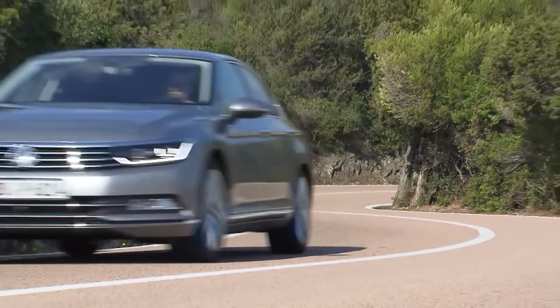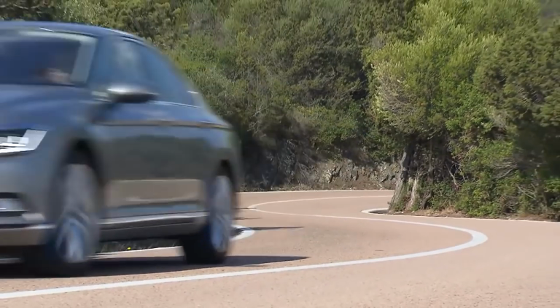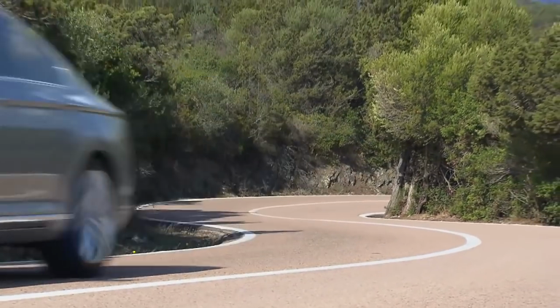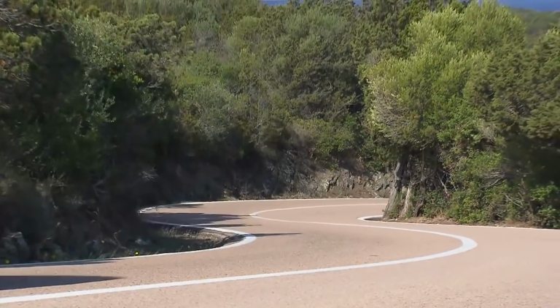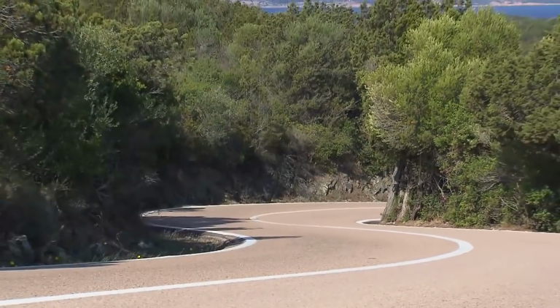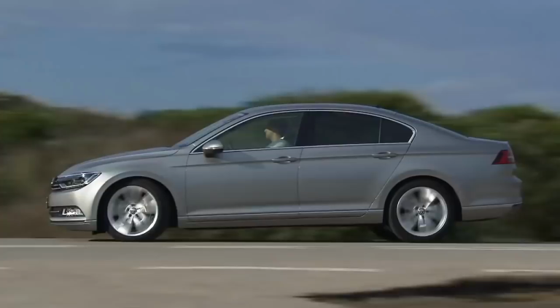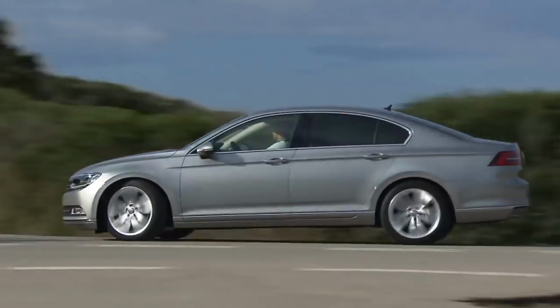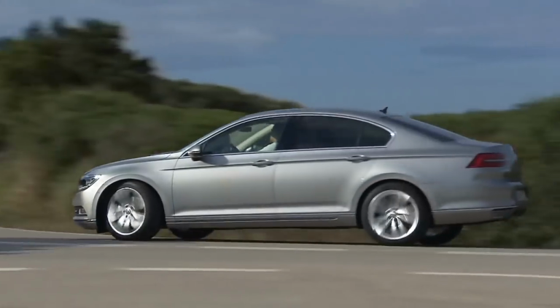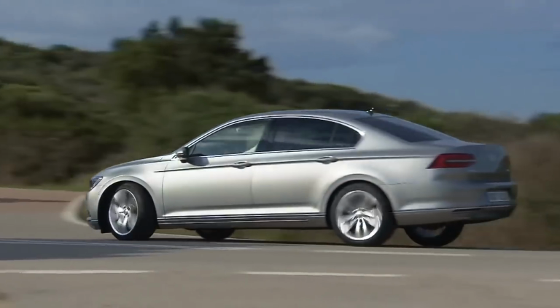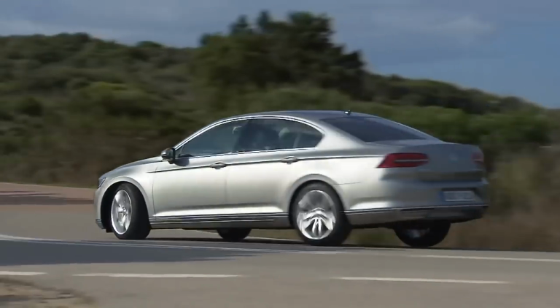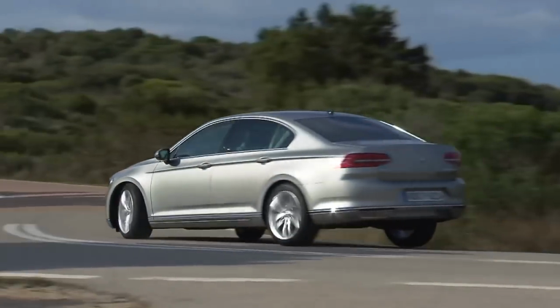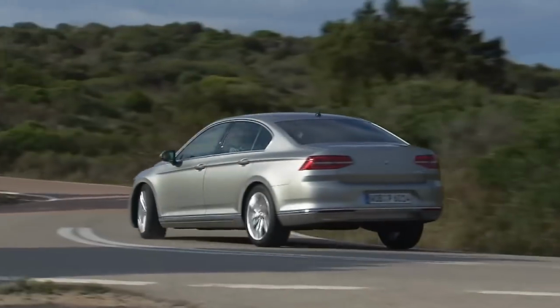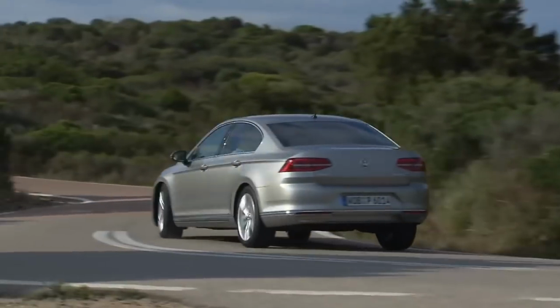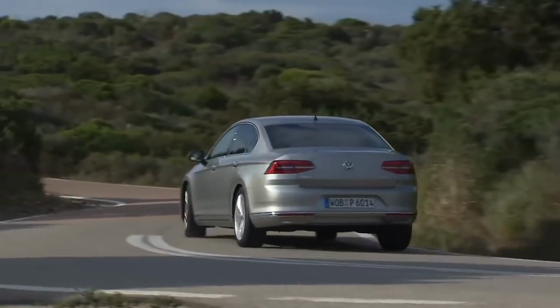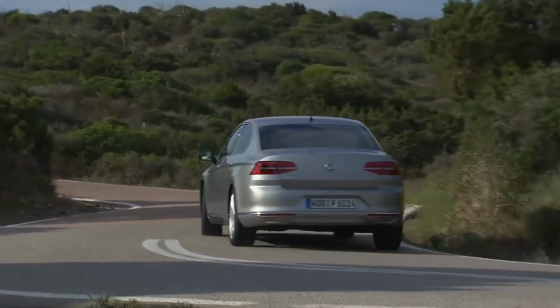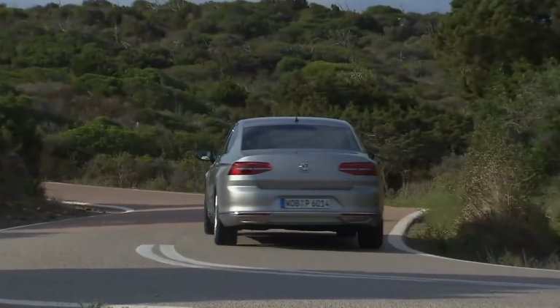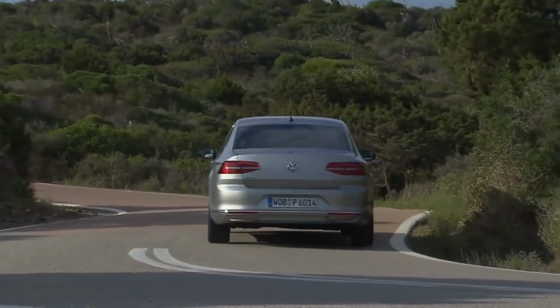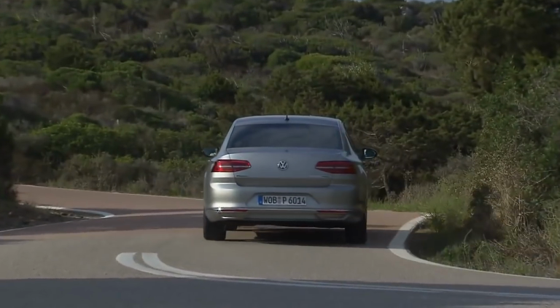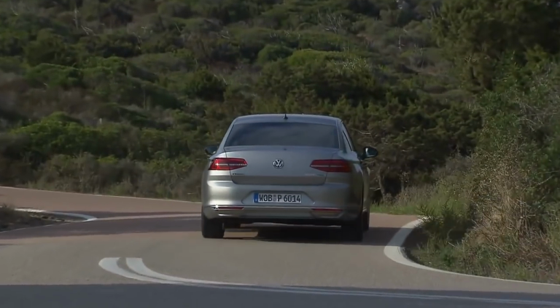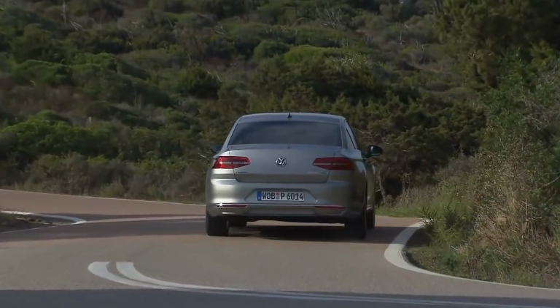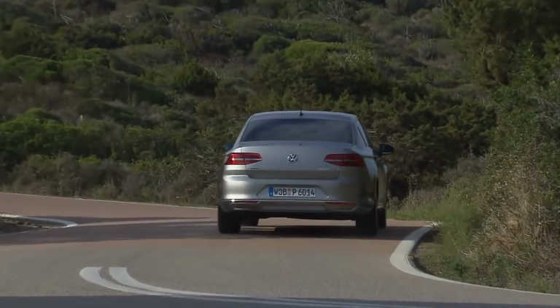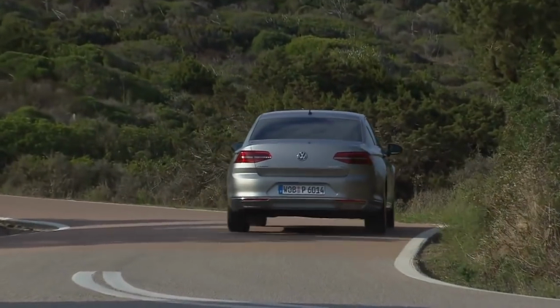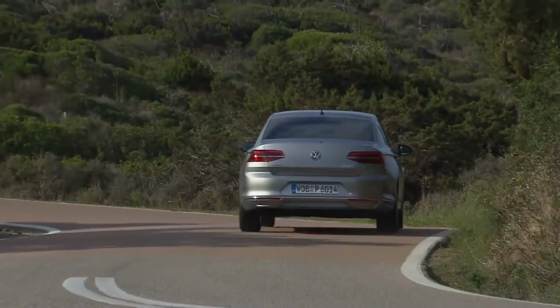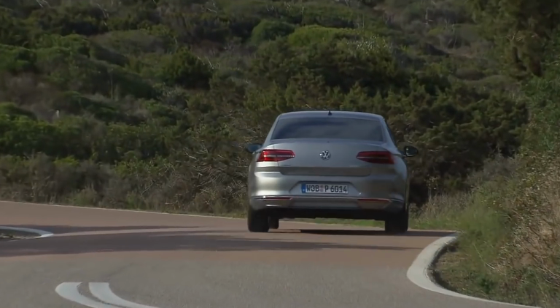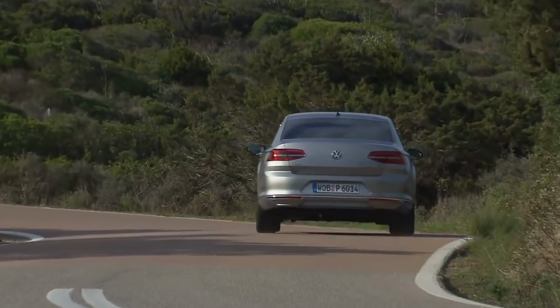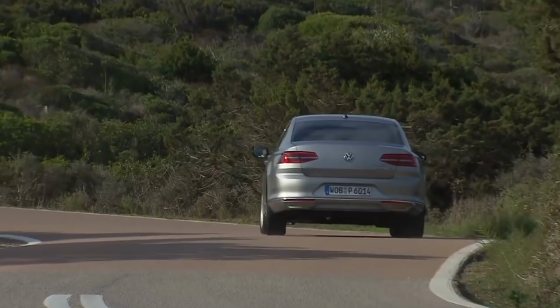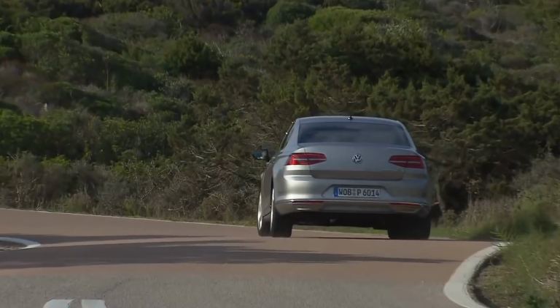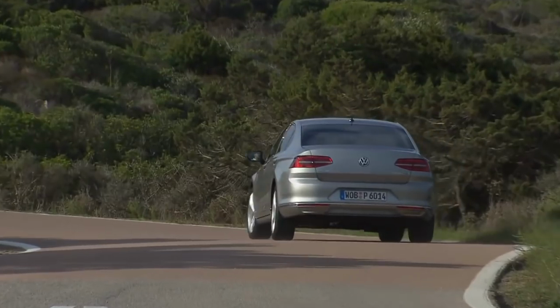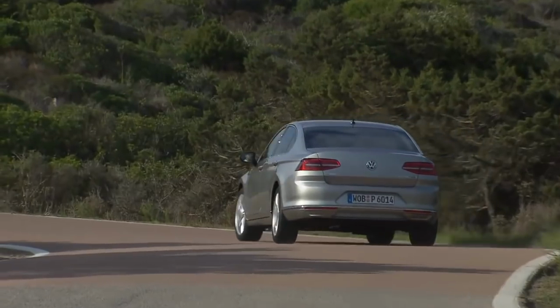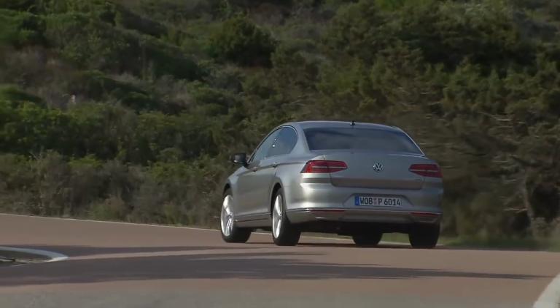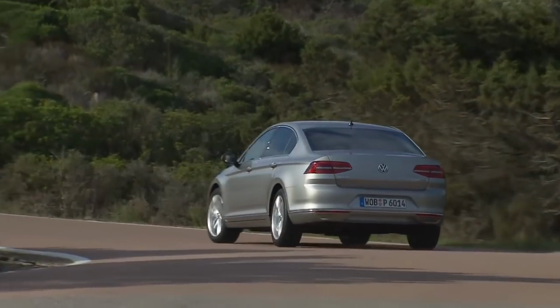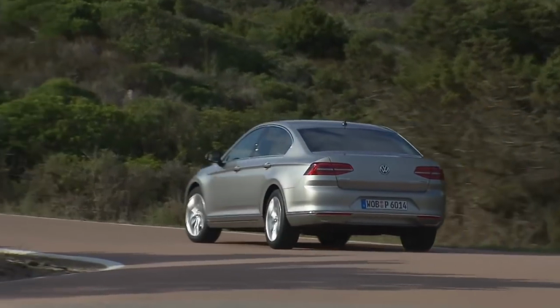The Passat is an all-rounder and the technology in it is groundbreaking for its class.